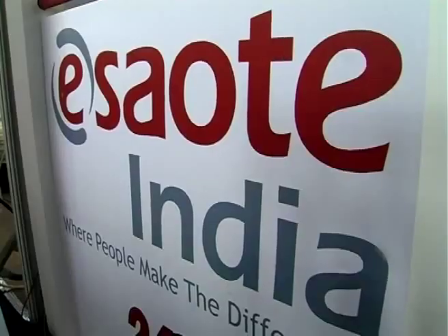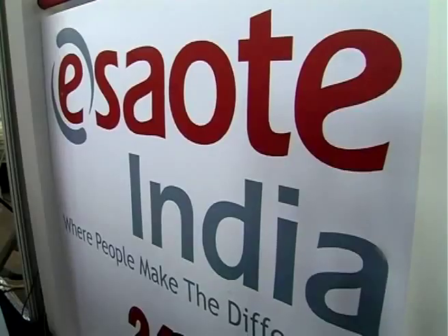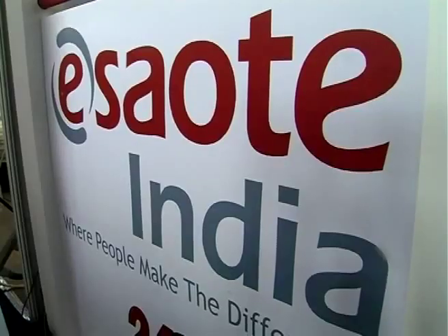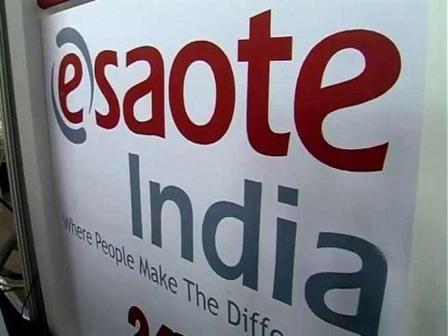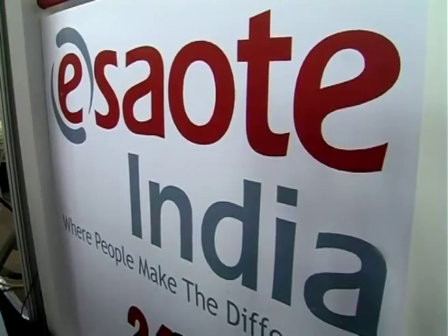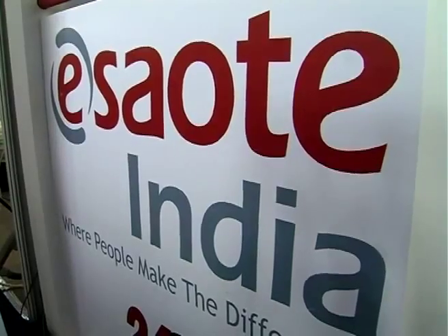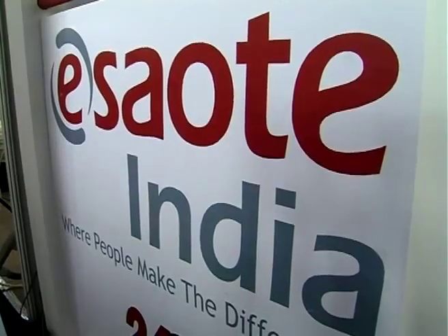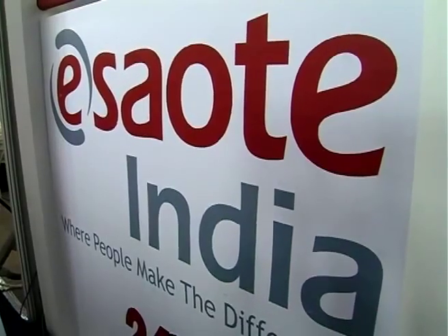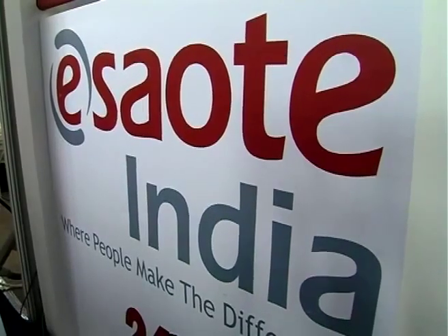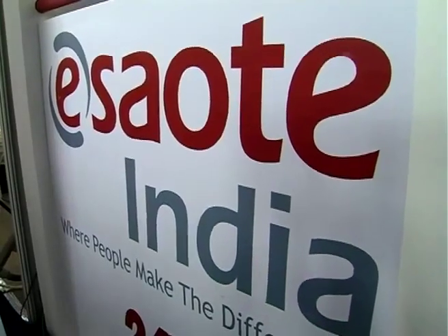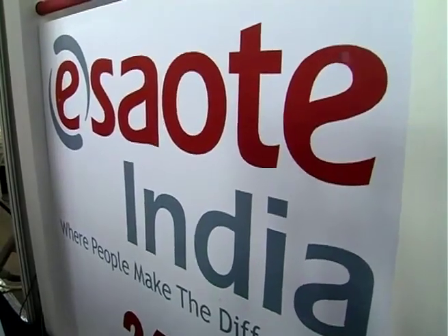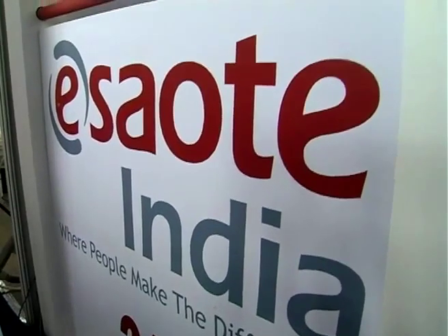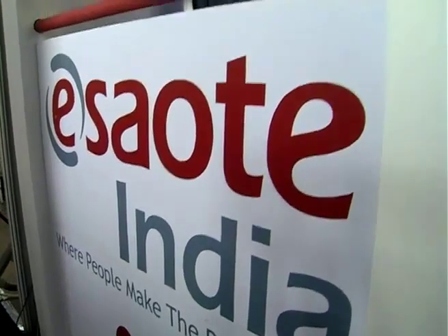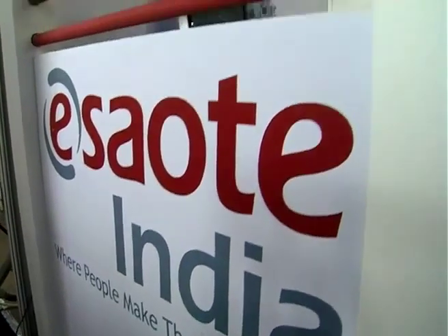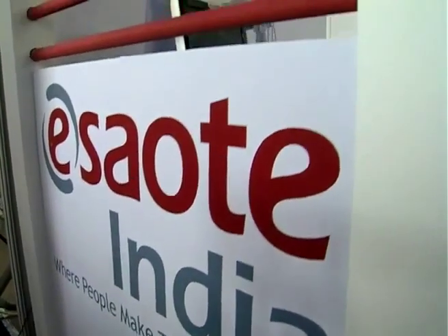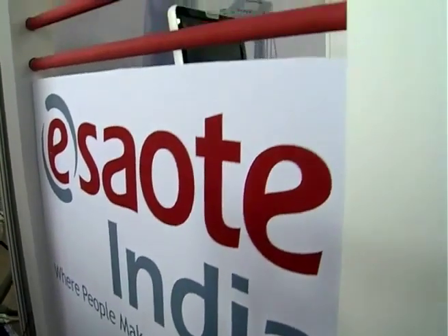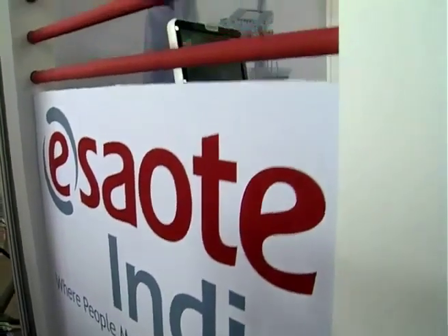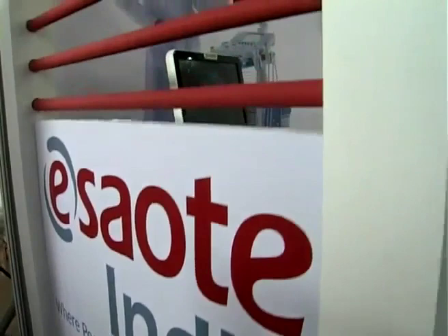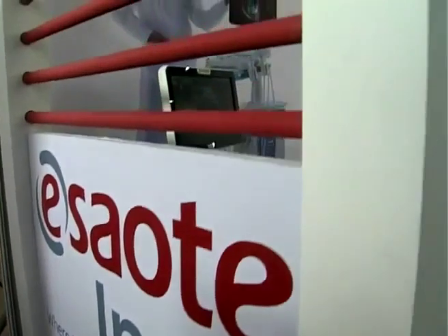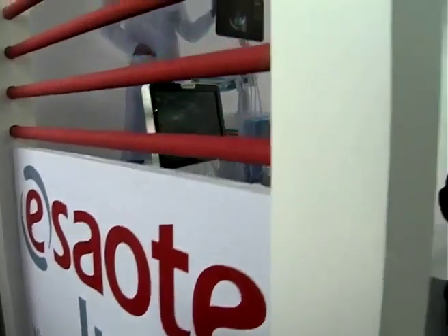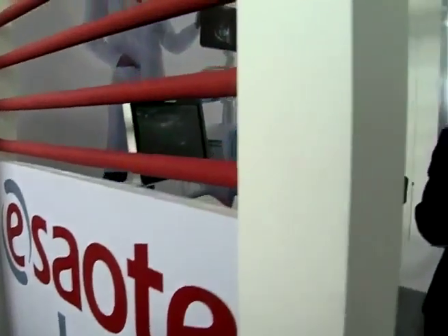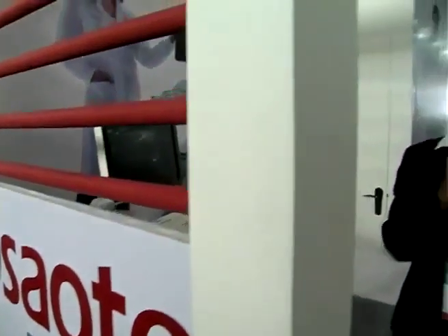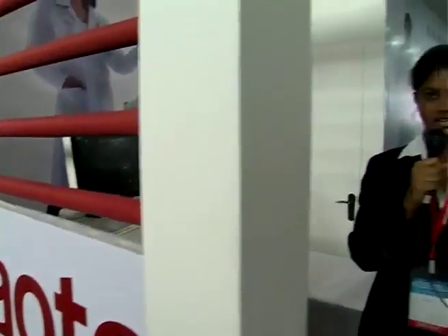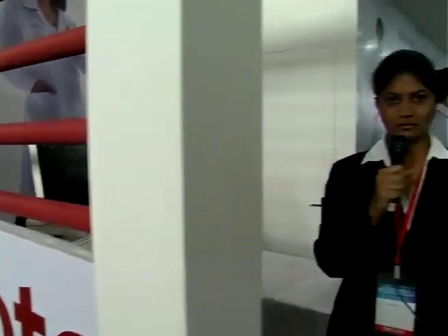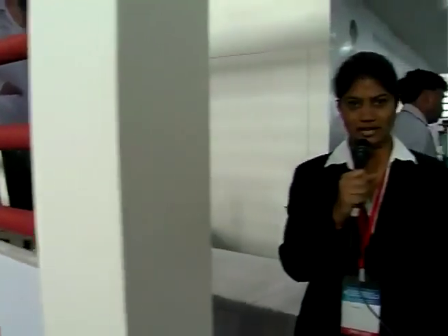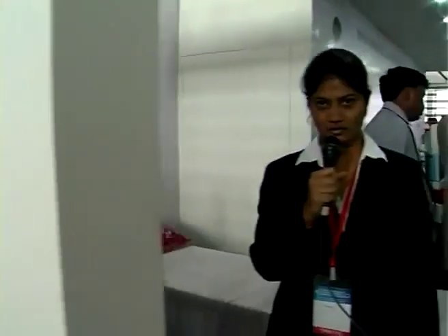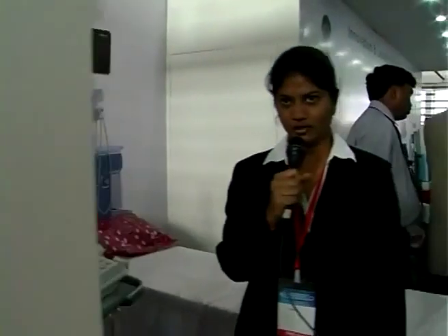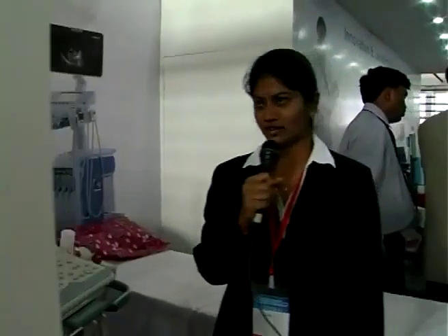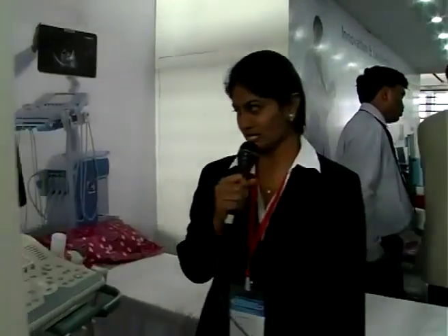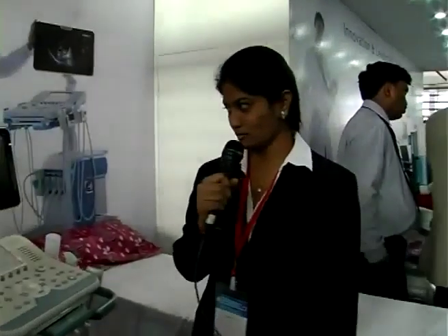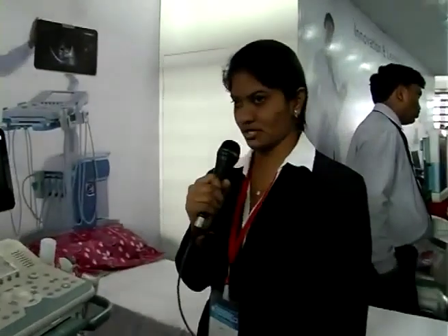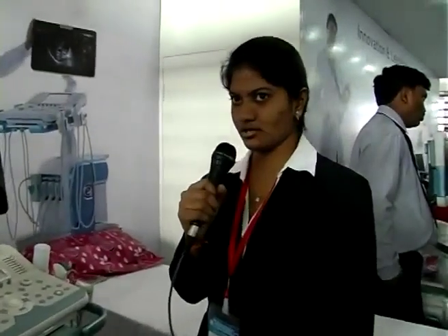Good evening everyone. I am Harshini representing S Outta India, a manufacturing company of ultrasound machines.